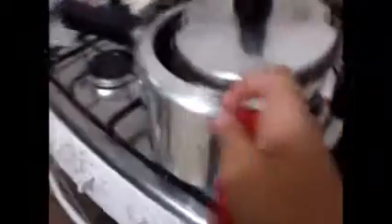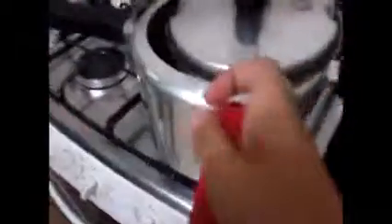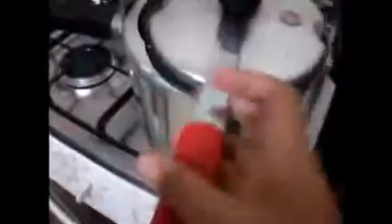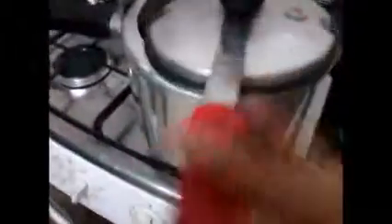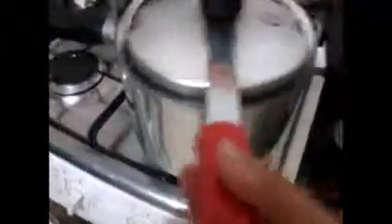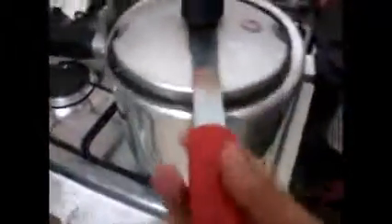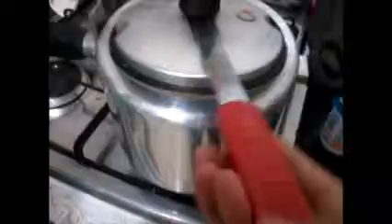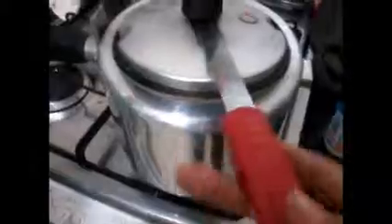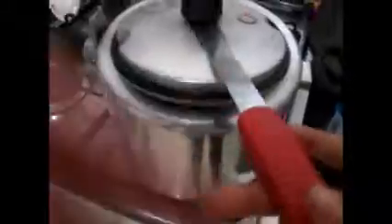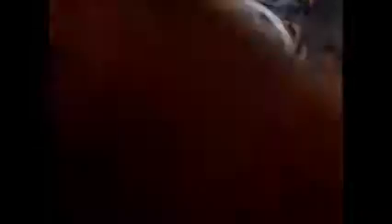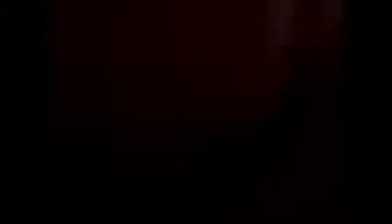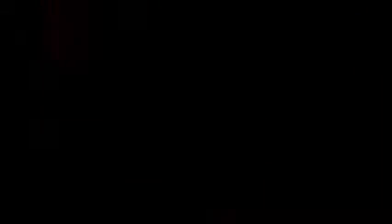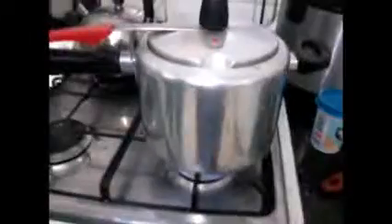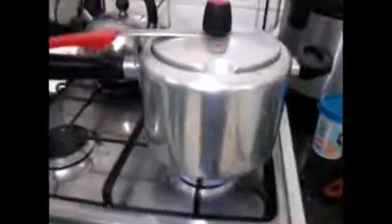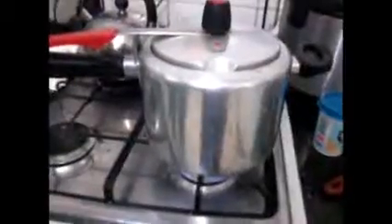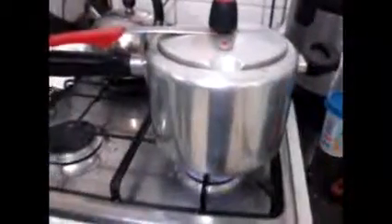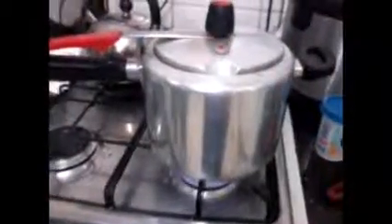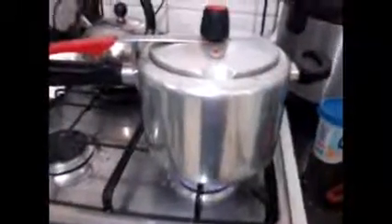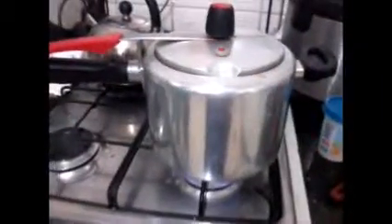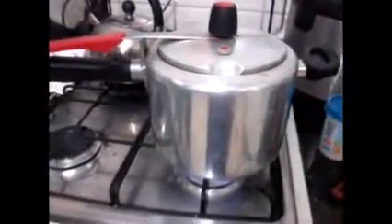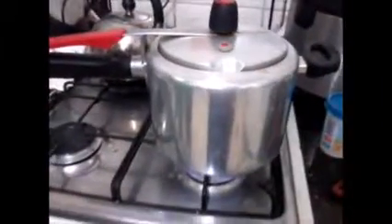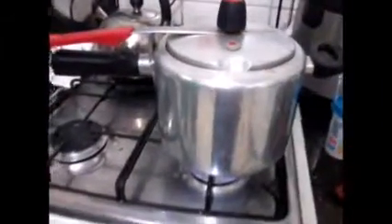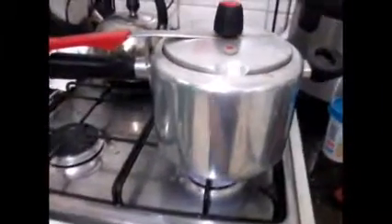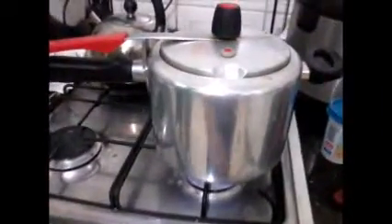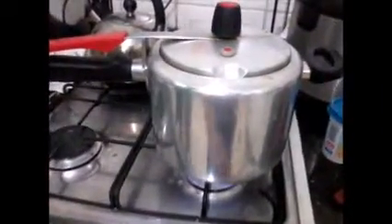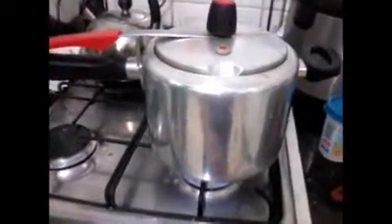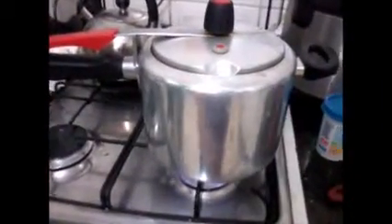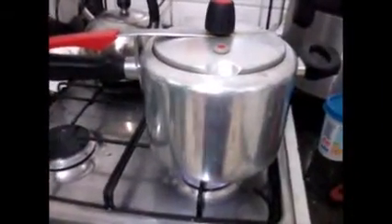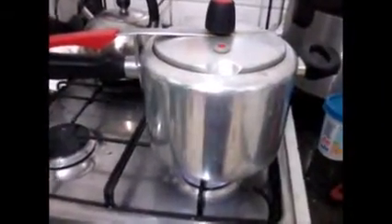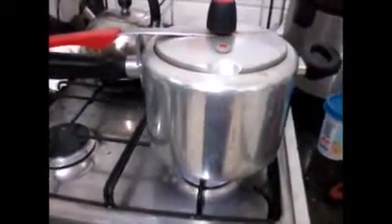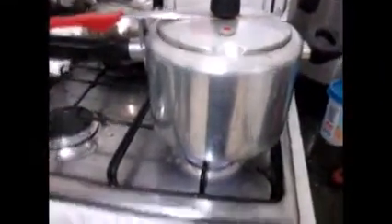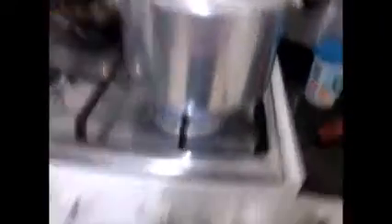Agora a gente vai tampar a panela e deixar aproximadamente 5 minutos.